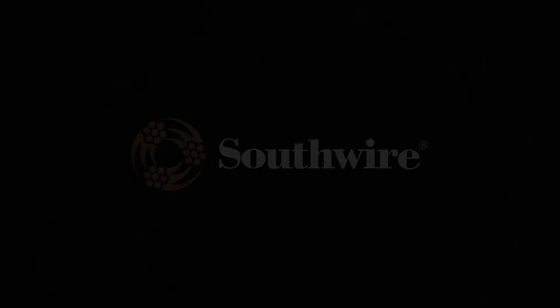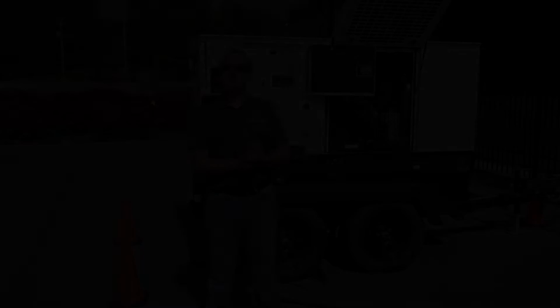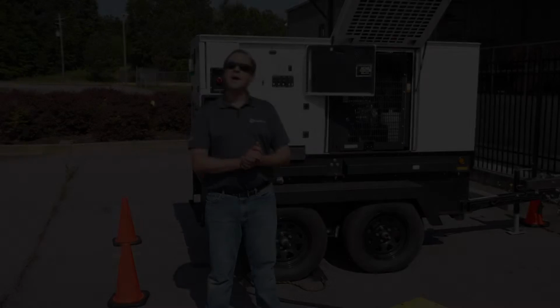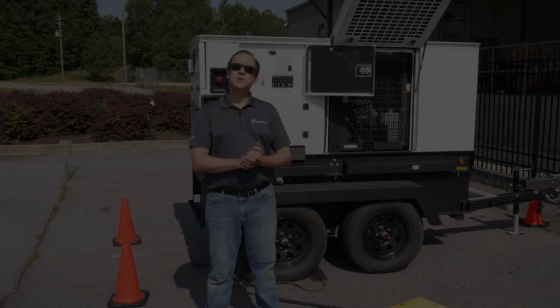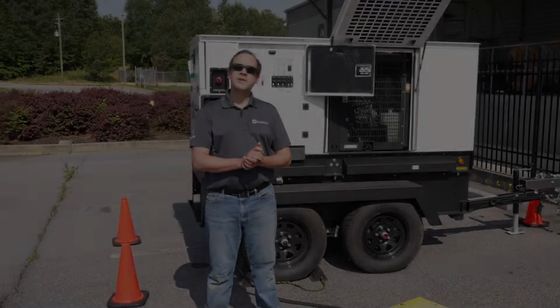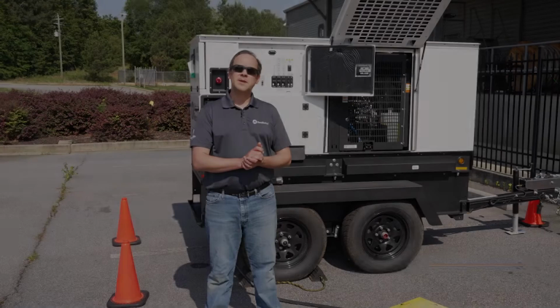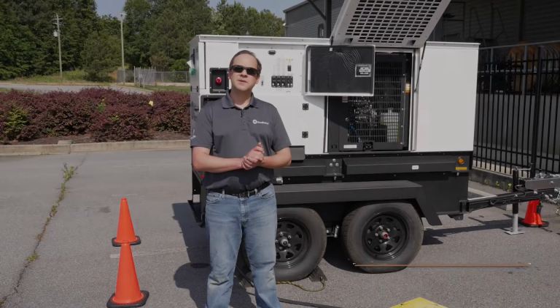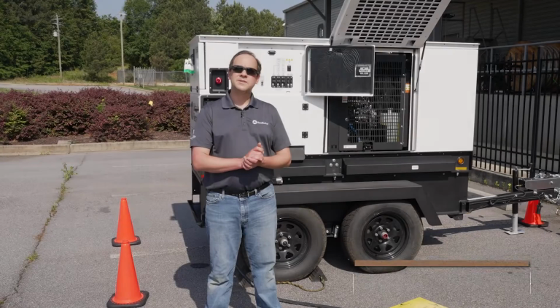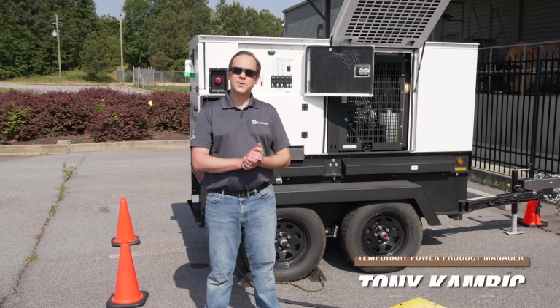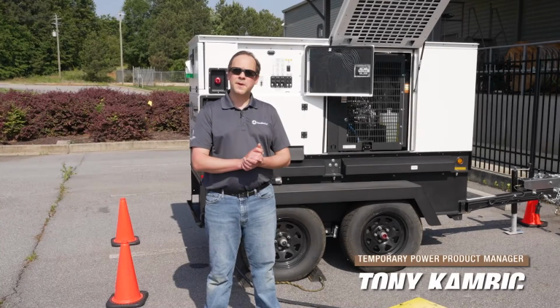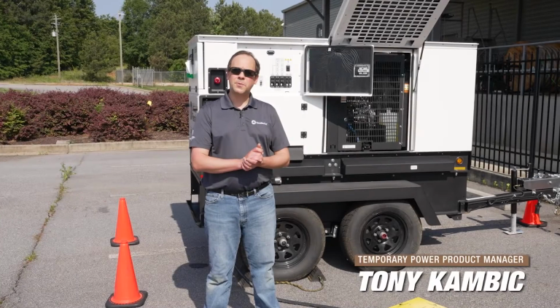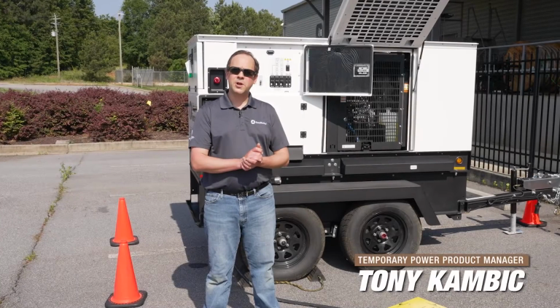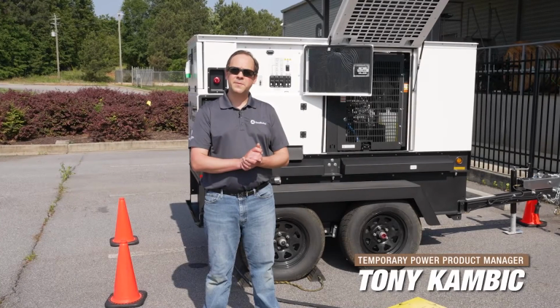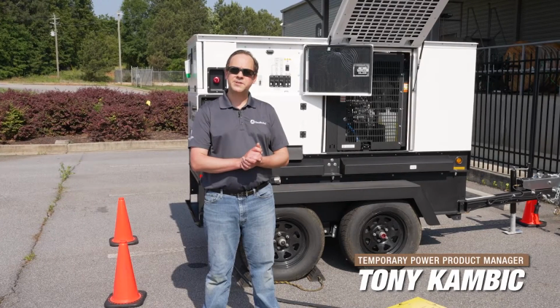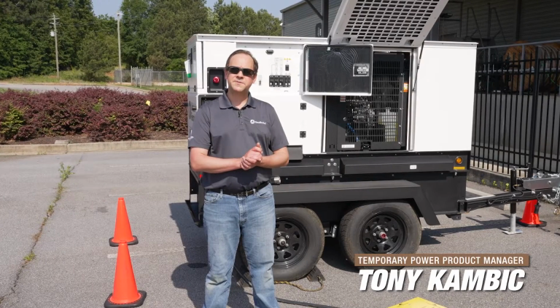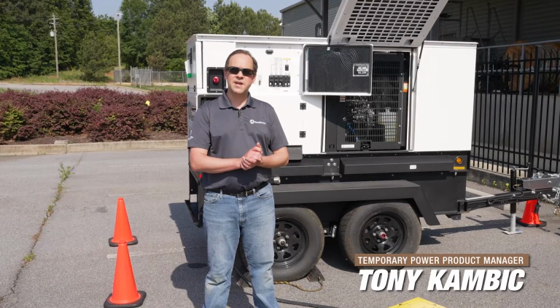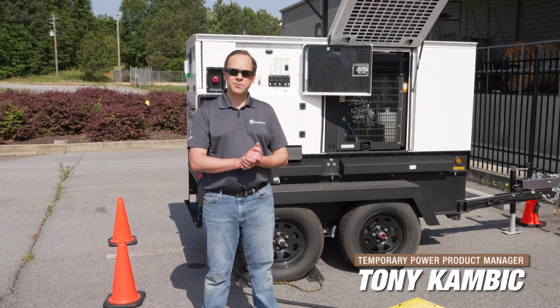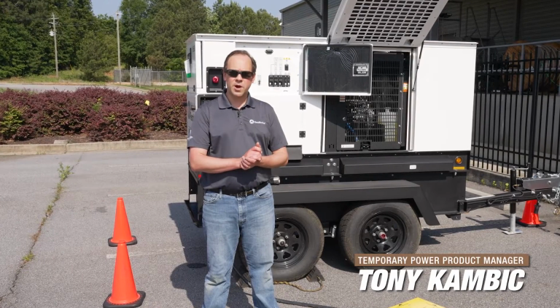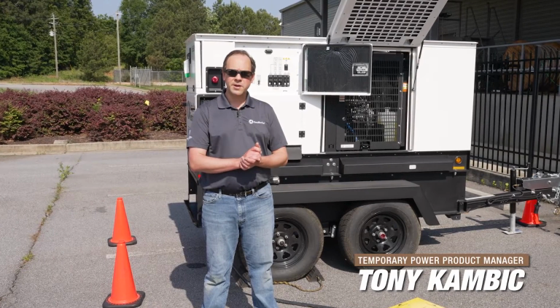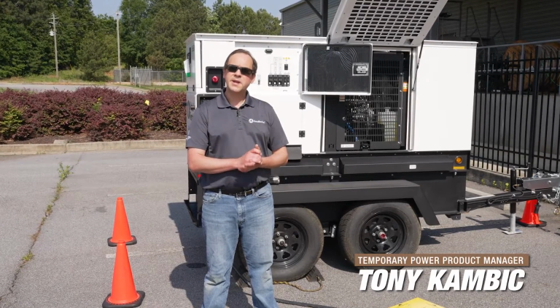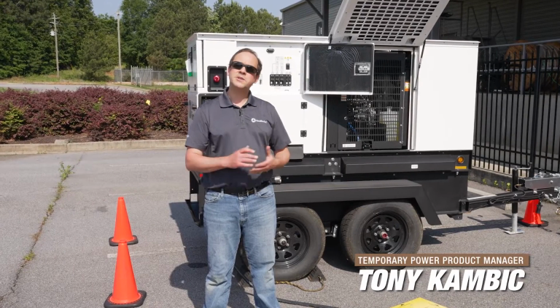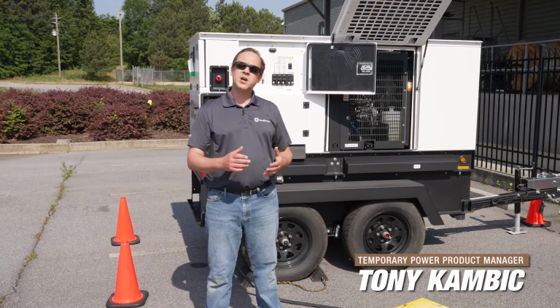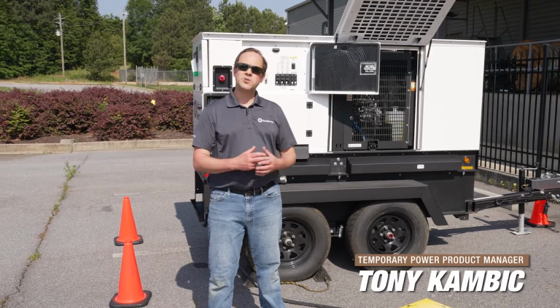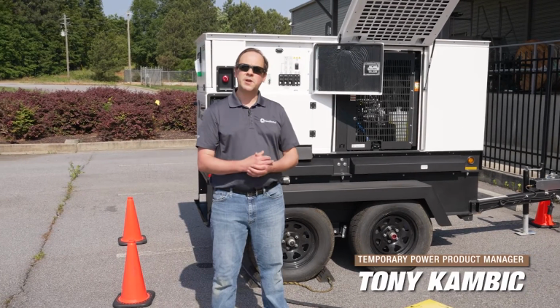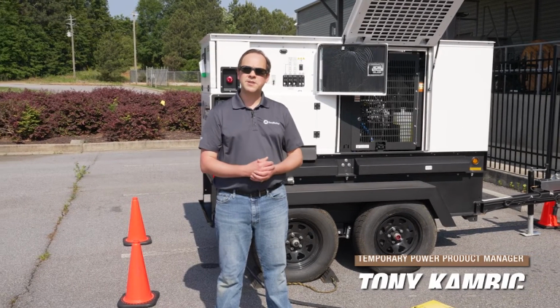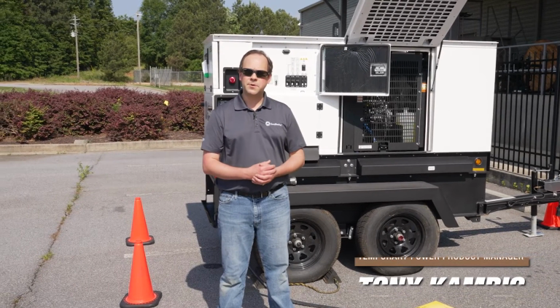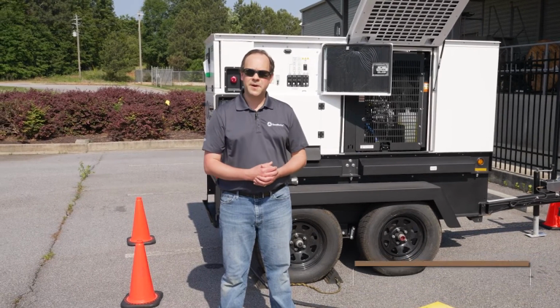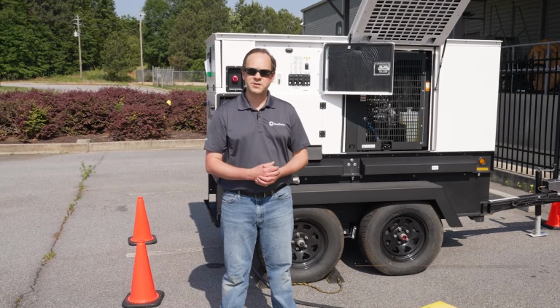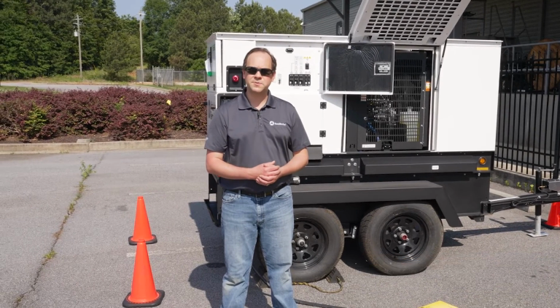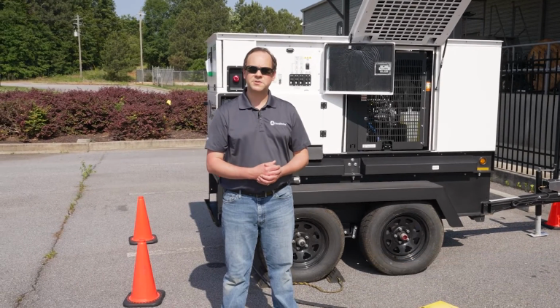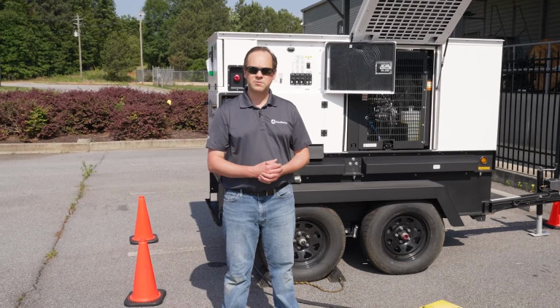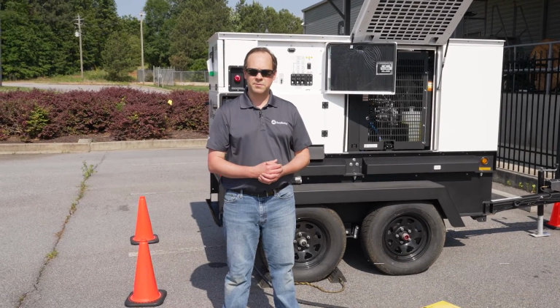Hi, I'm Tony Kambing, Temporary Power Product Manager for Southwire, here to talk to you about our temporary power distribution equipment.